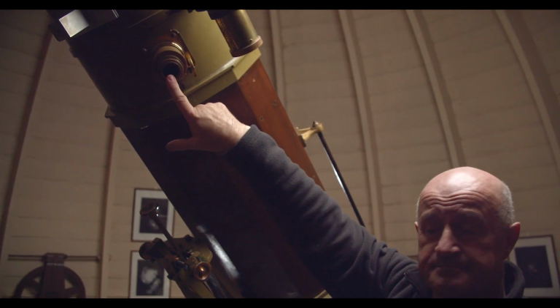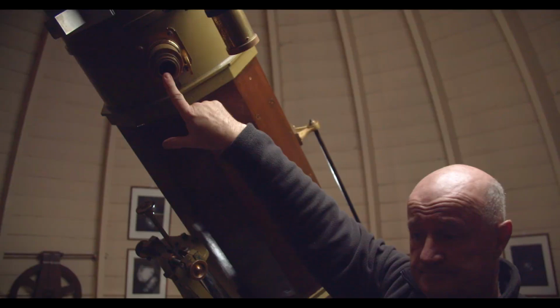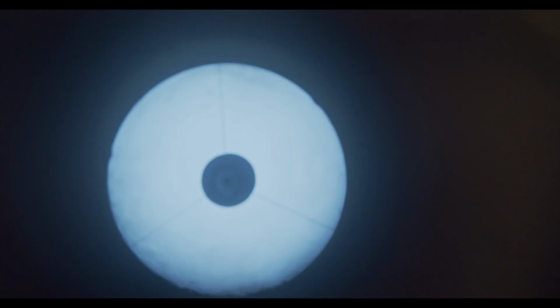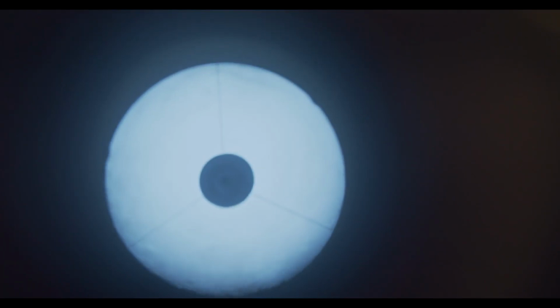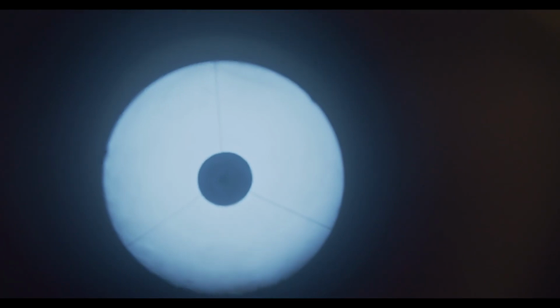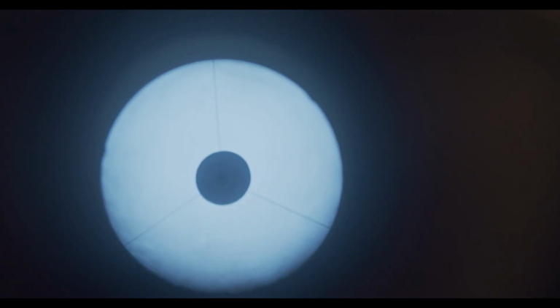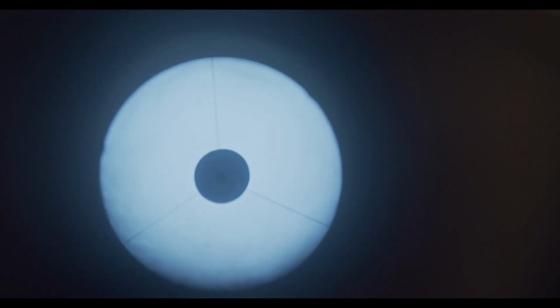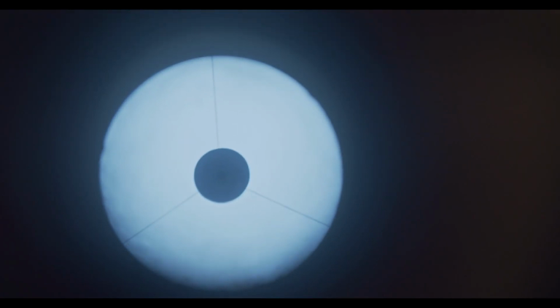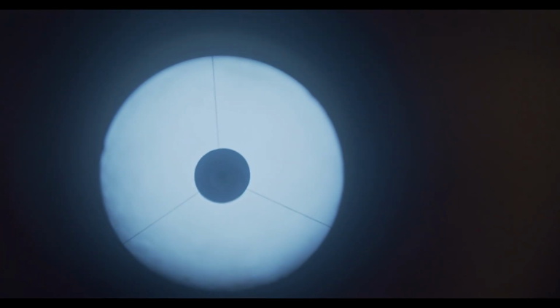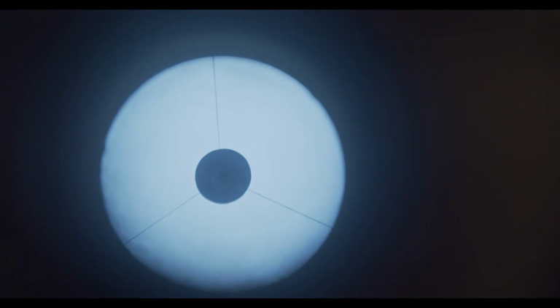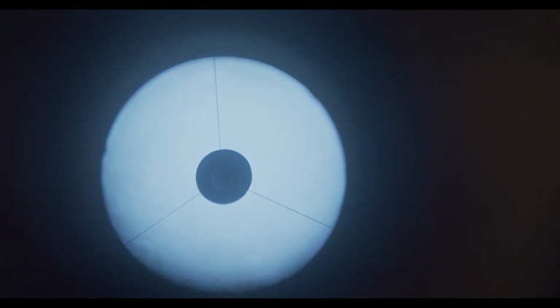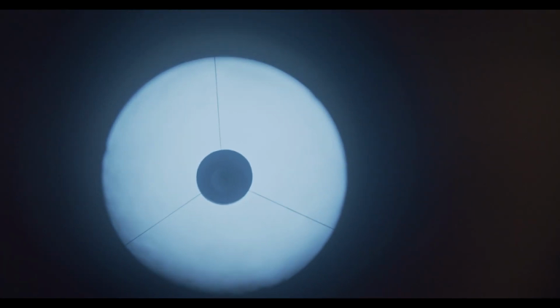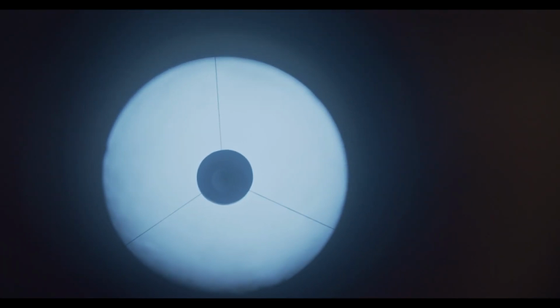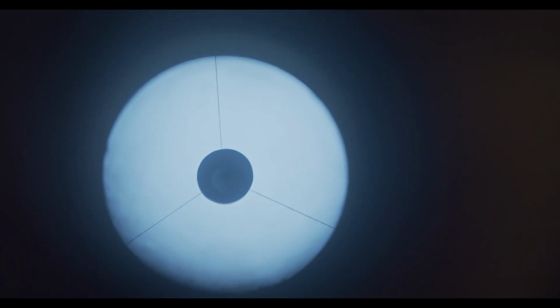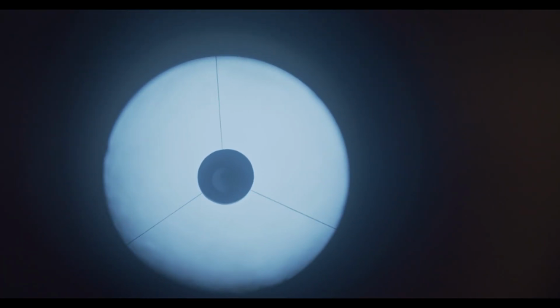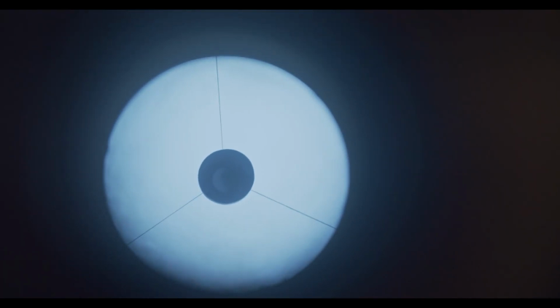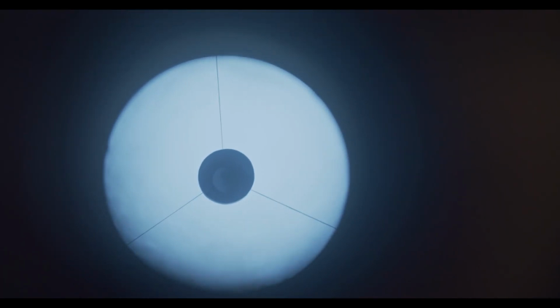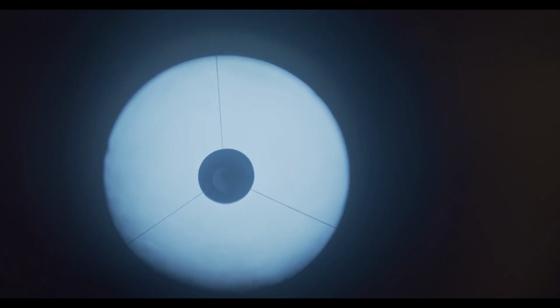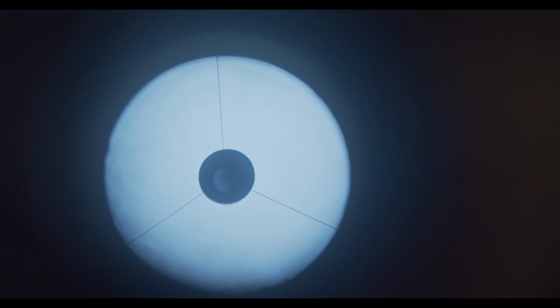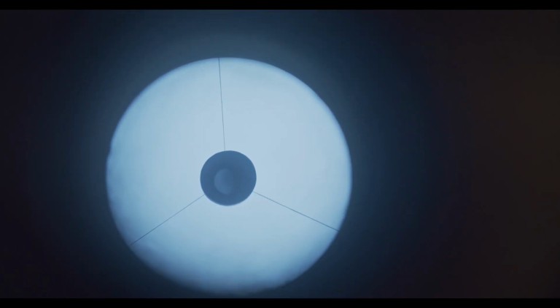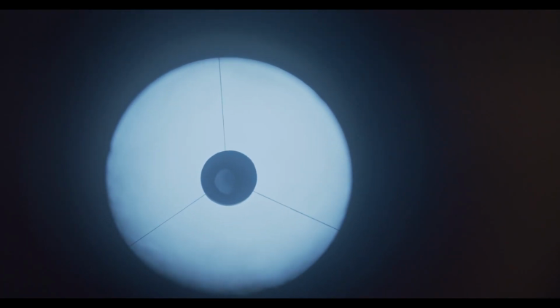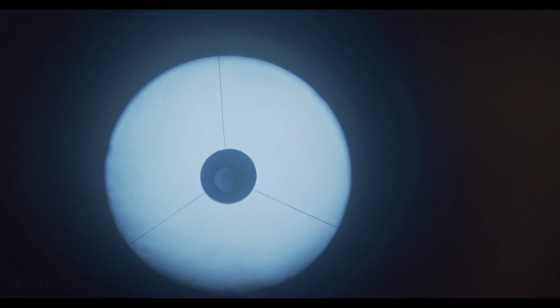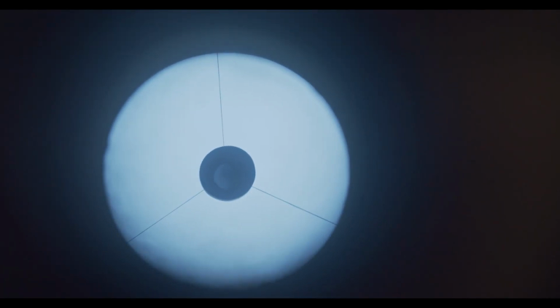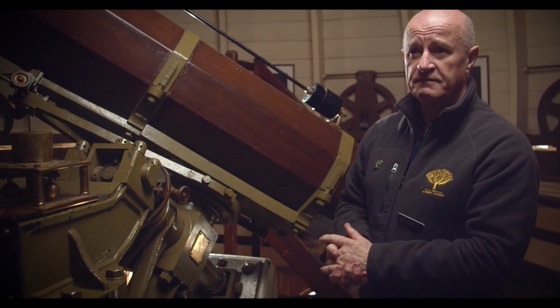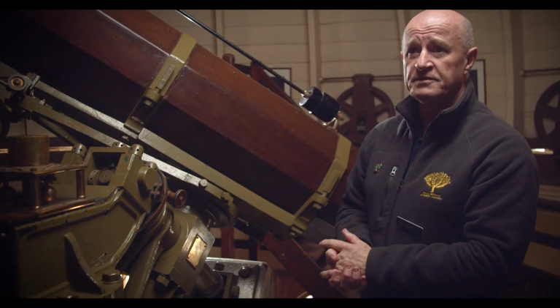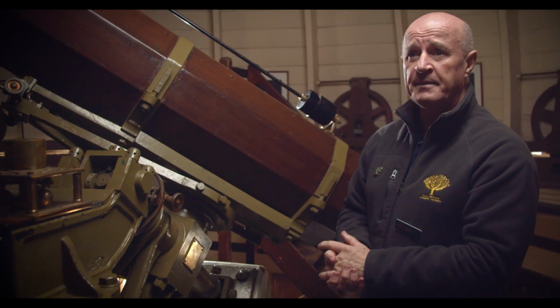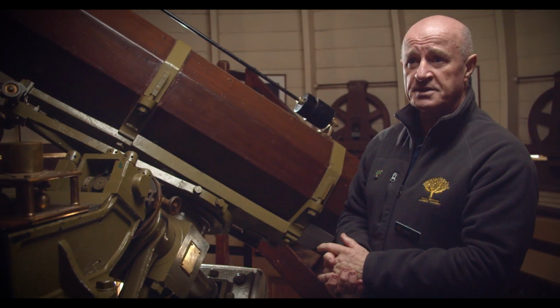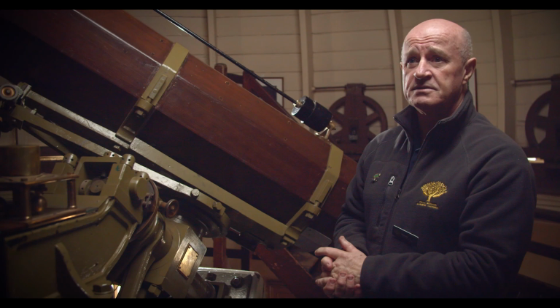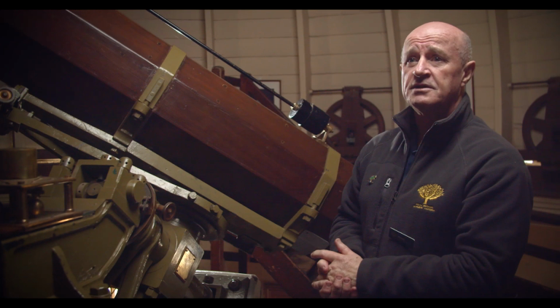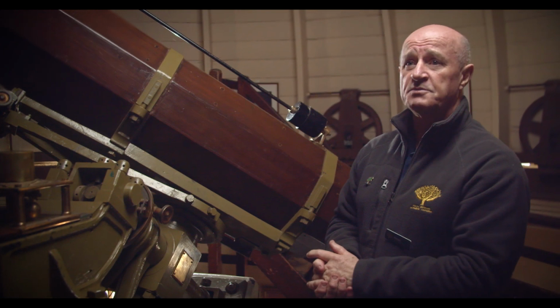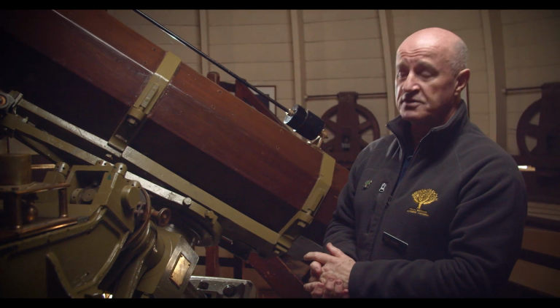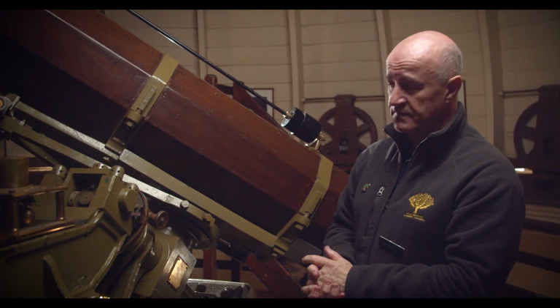In the 1930s, to have a 12-inch telescope — well, that was as good as it got for an amateur observer.